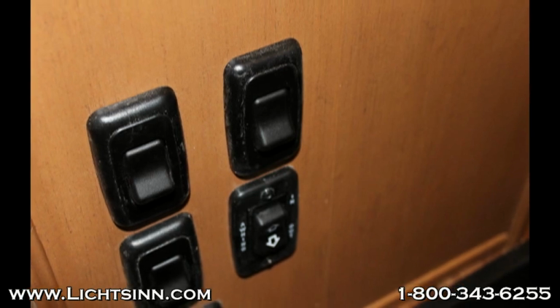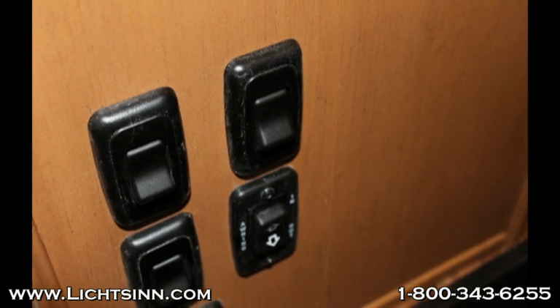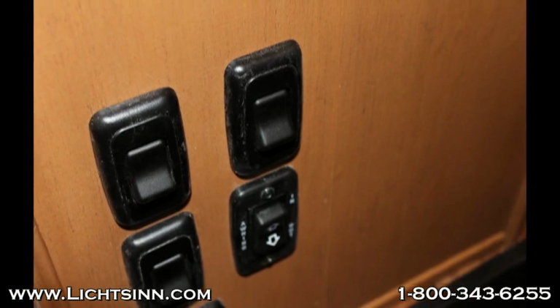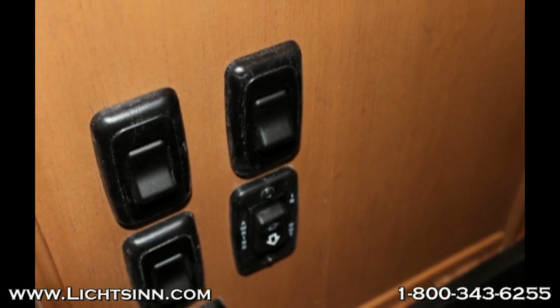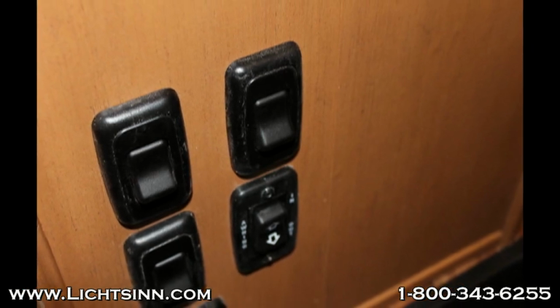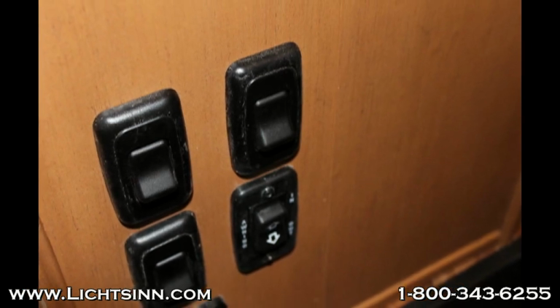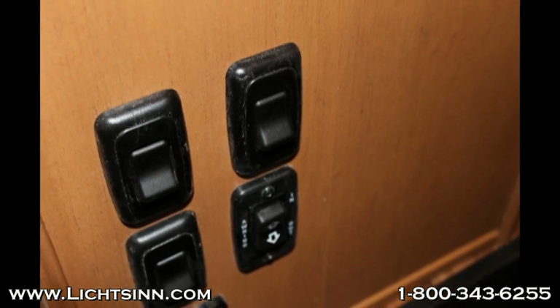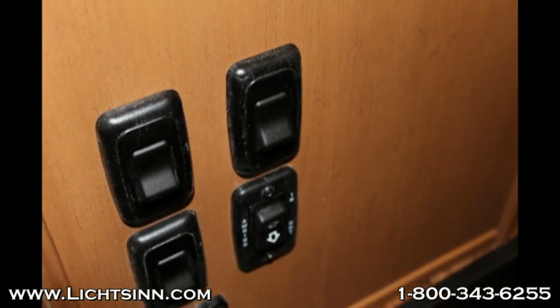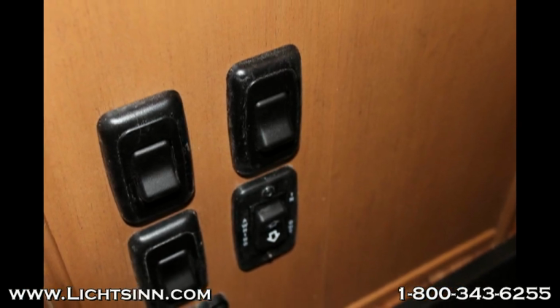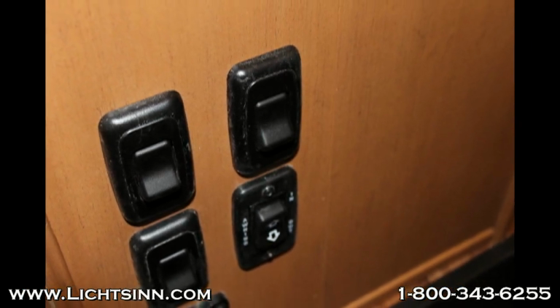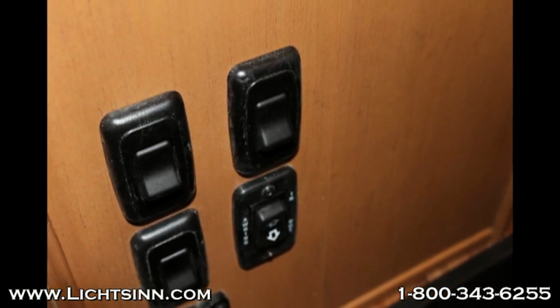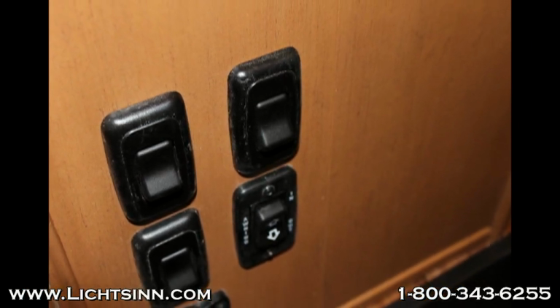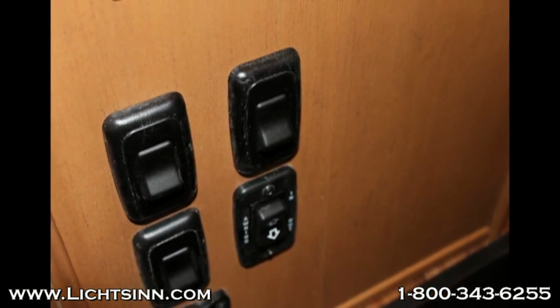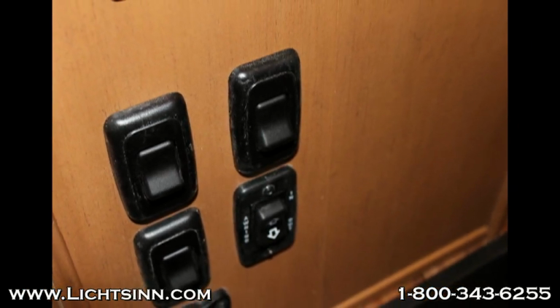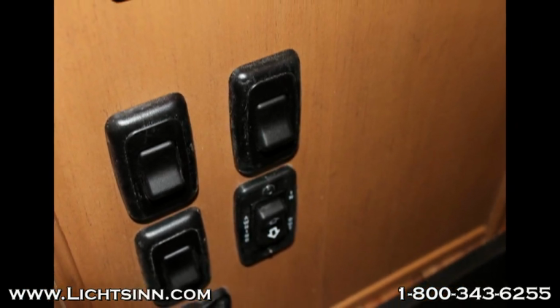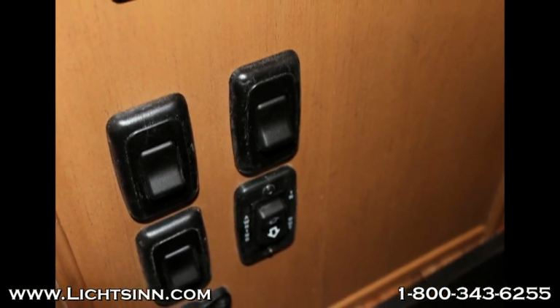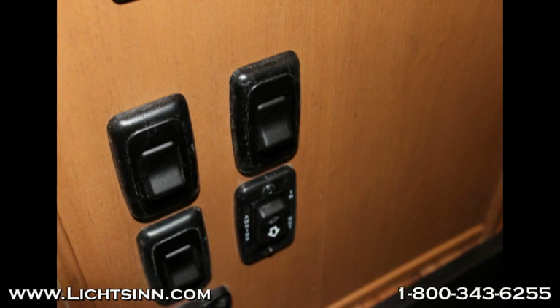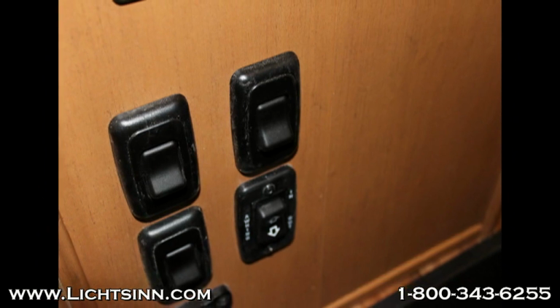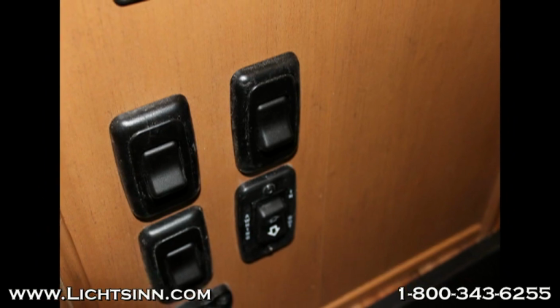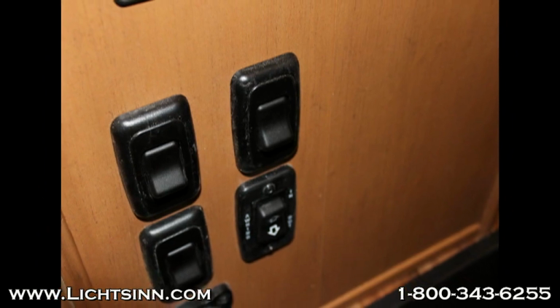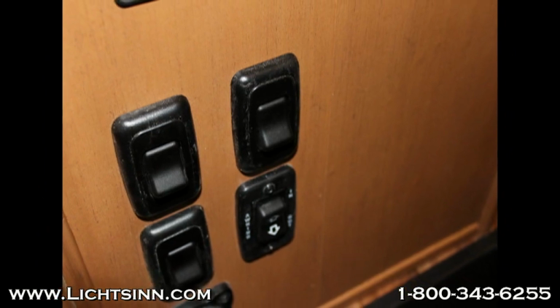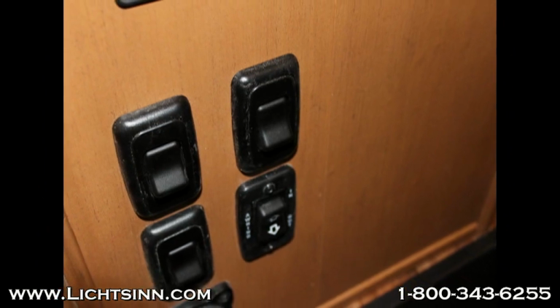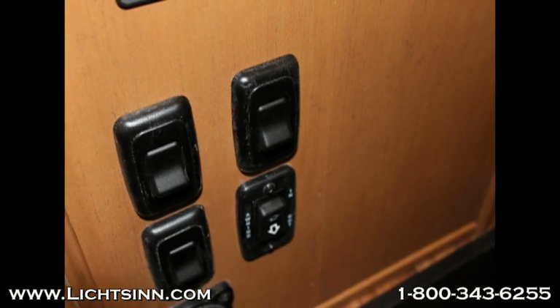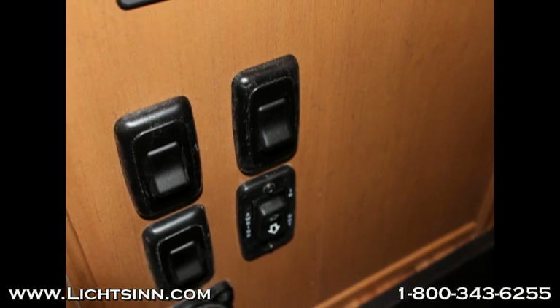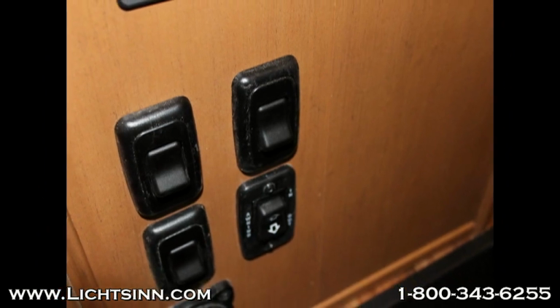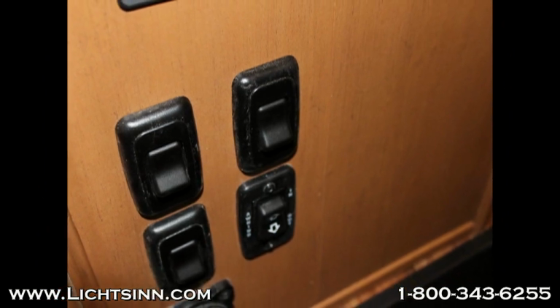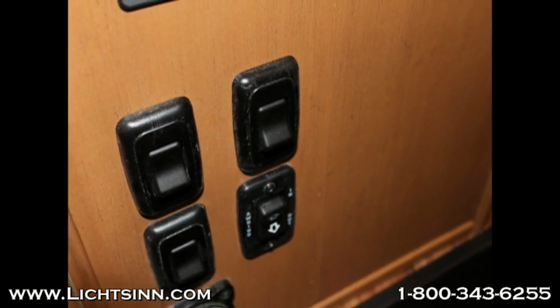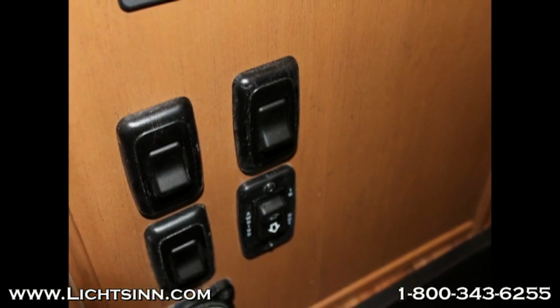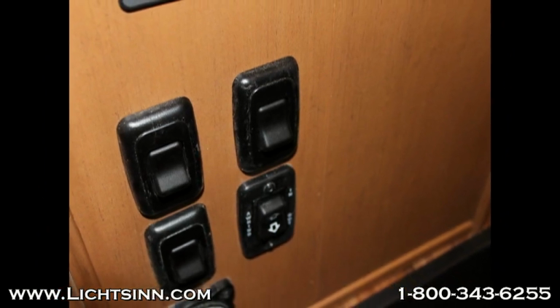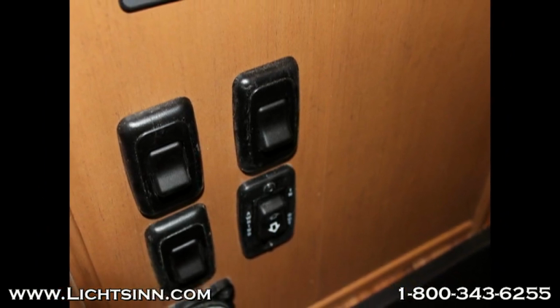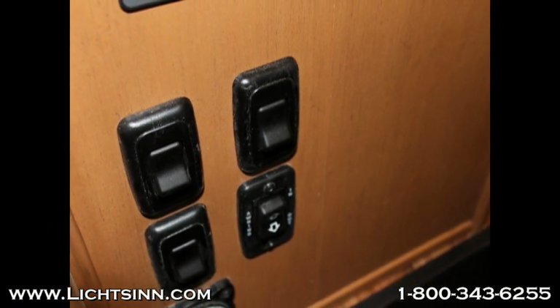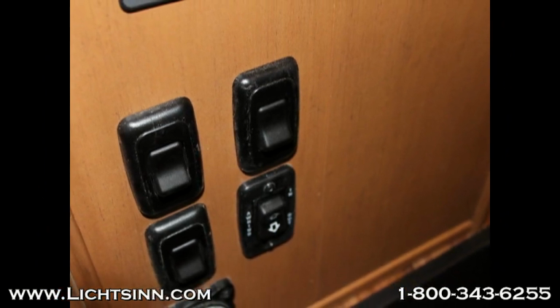Coachman also doesn't label their light switches, unlike Winnebago whose light switches are labeled so that you can easily turn on and off the lights that you wish.